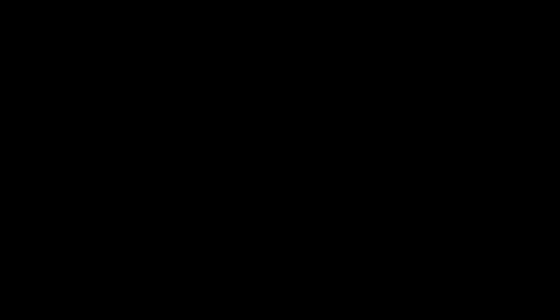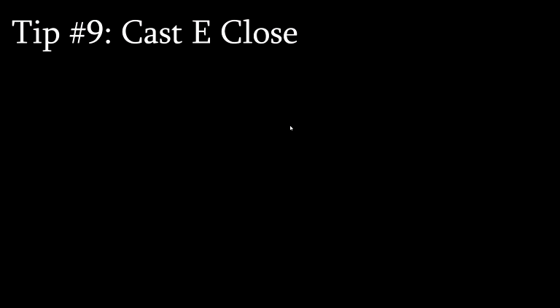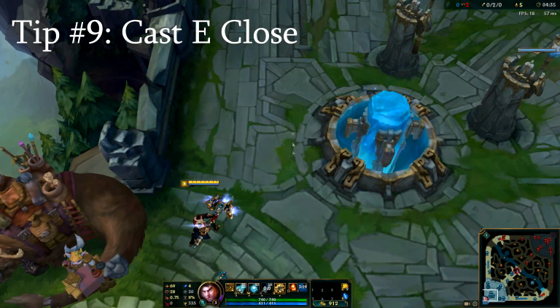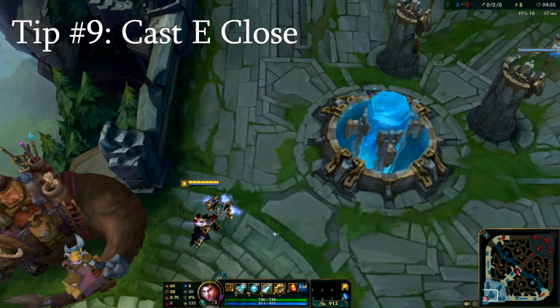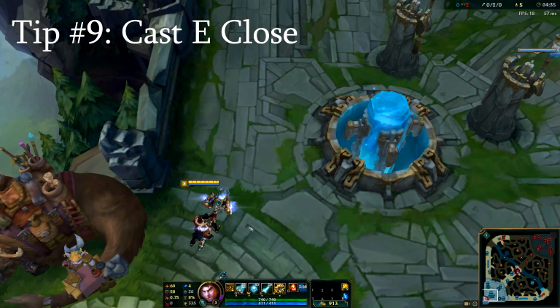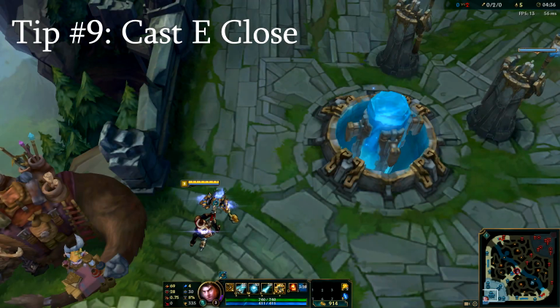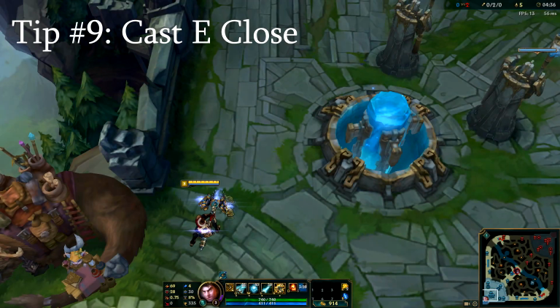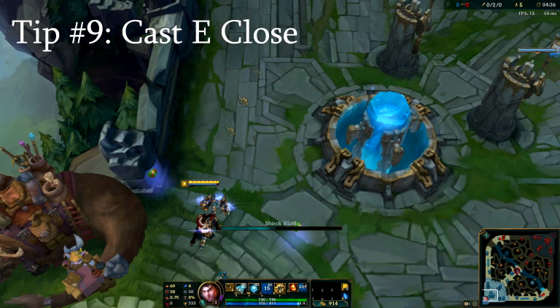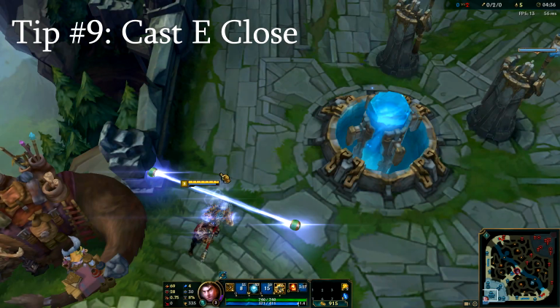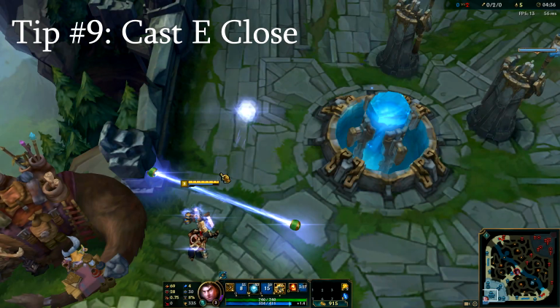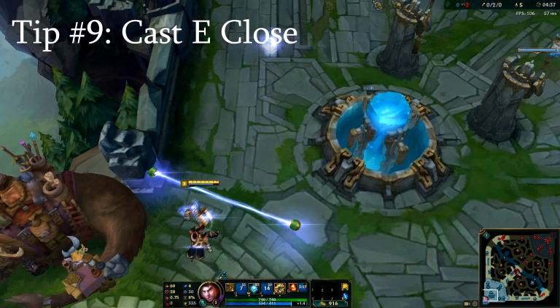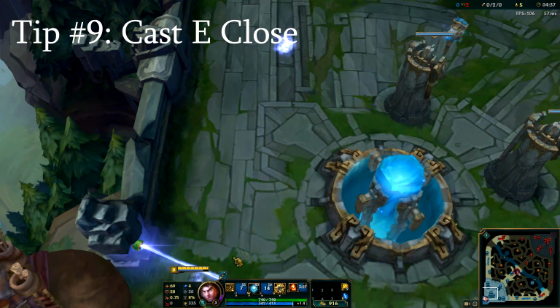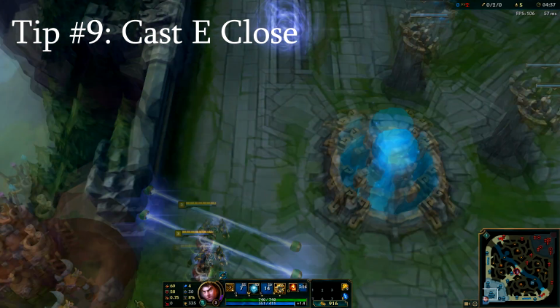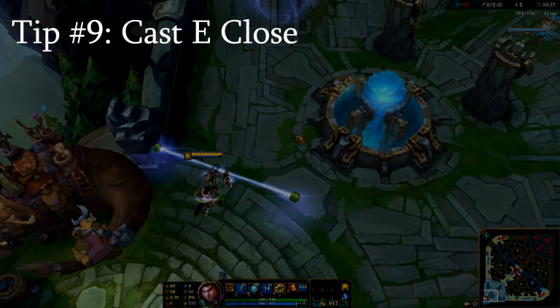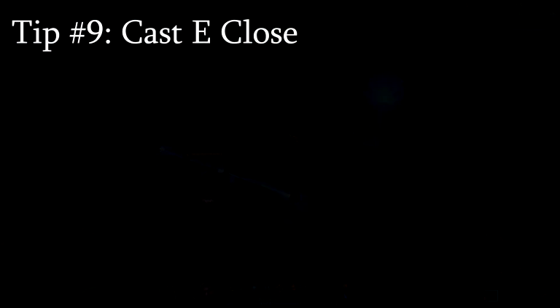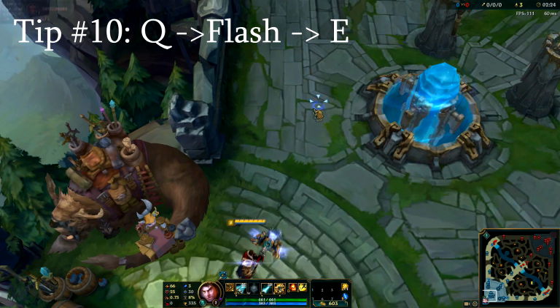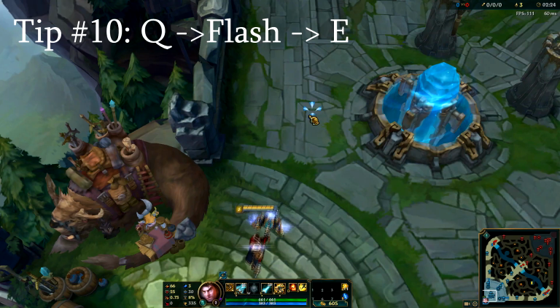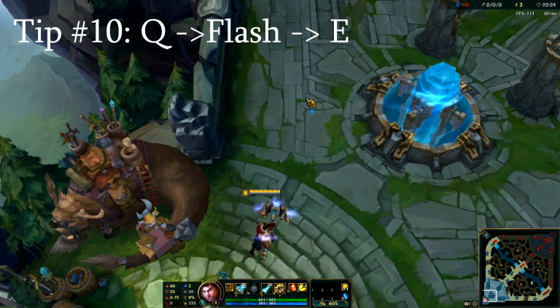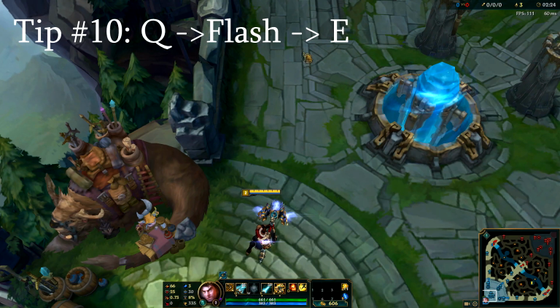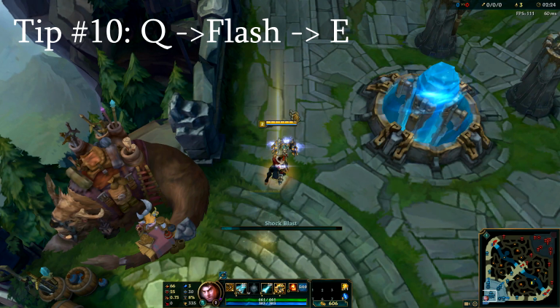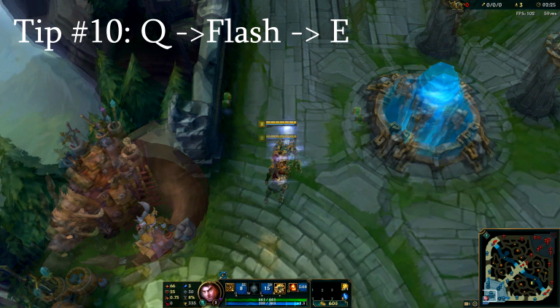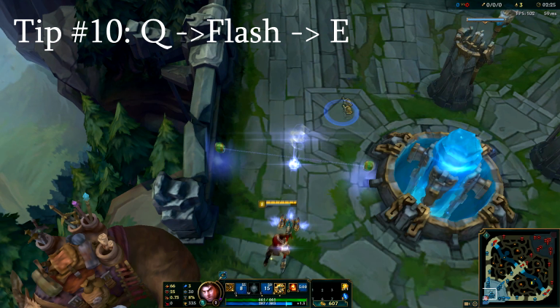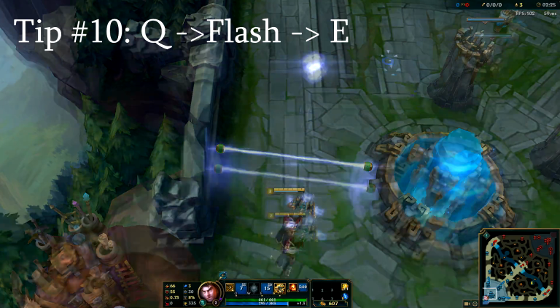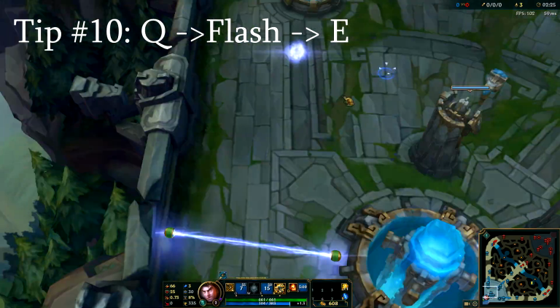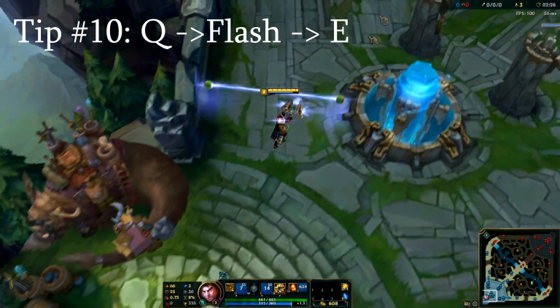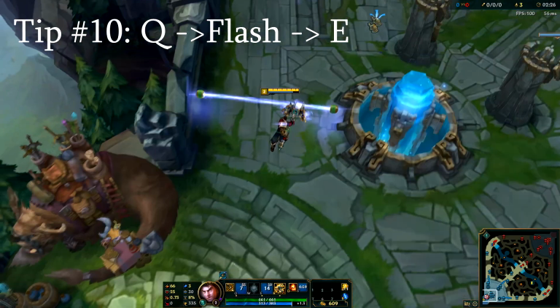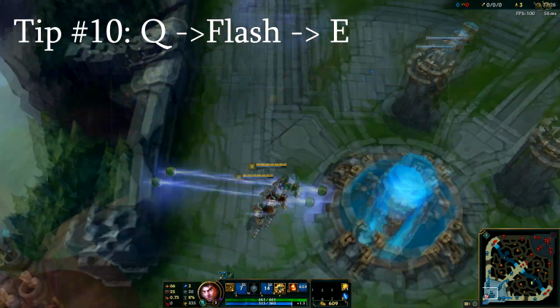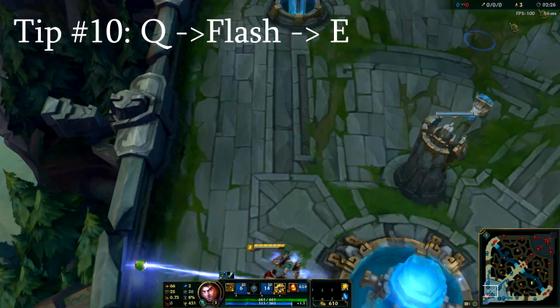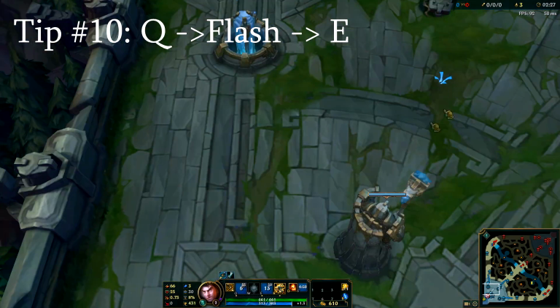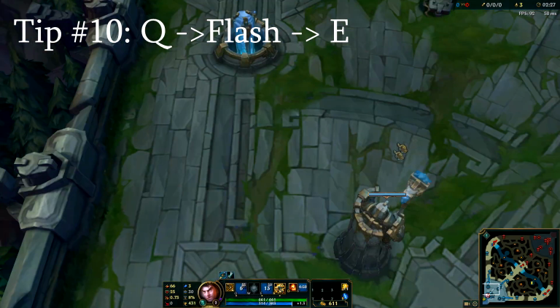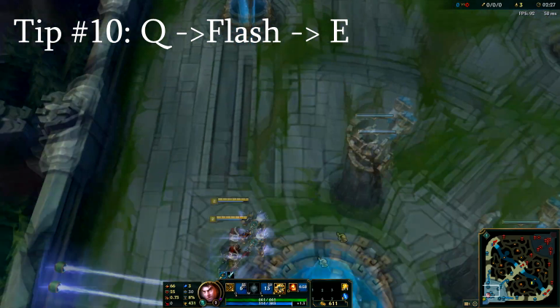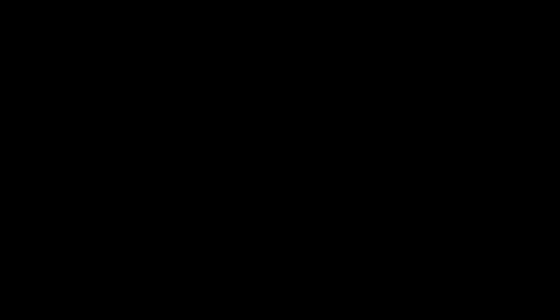Cast acceleration gate as close to your player model as possible to have your Q travel faster. Press Q, flash, then E to give you the element of surprise when using your combo.